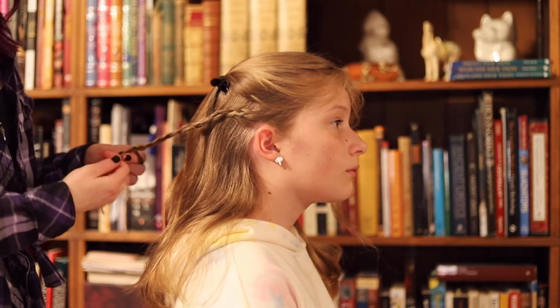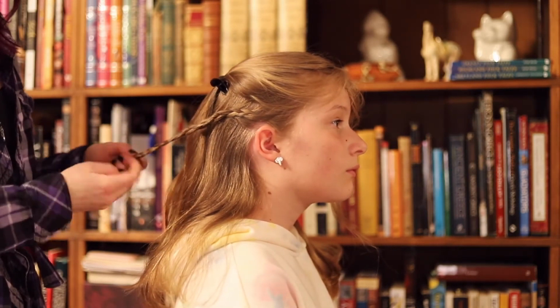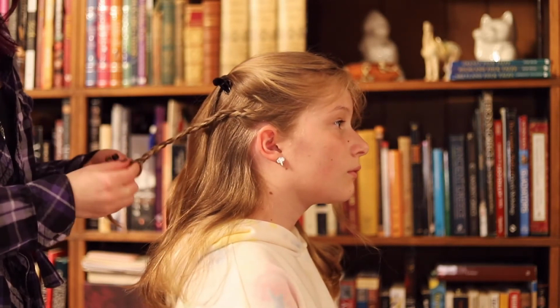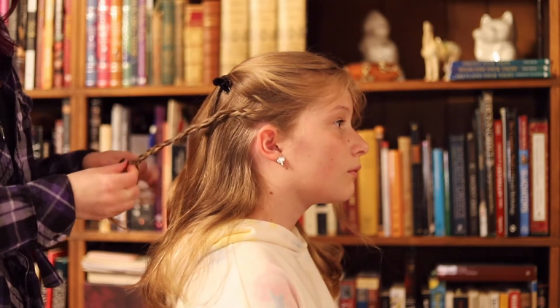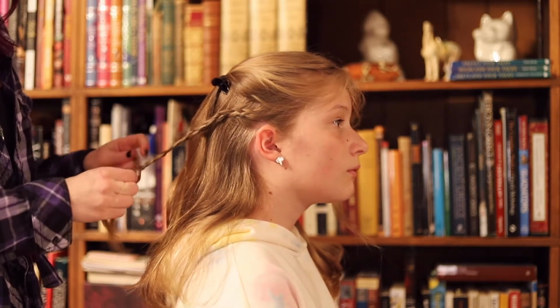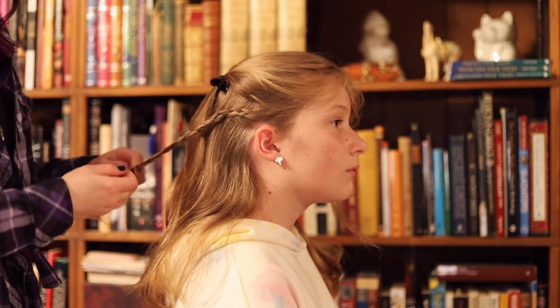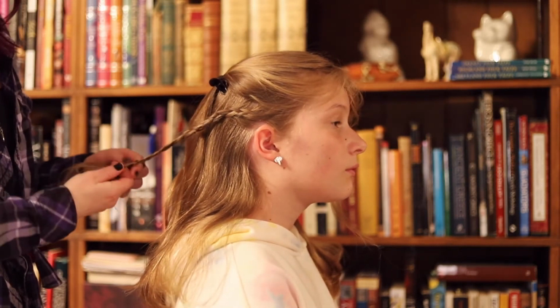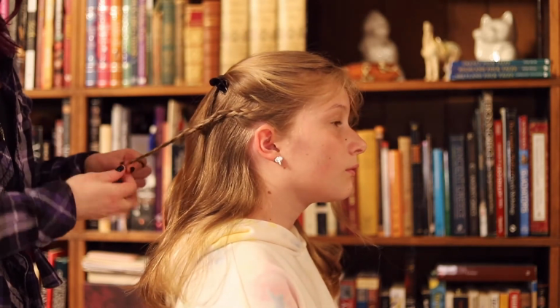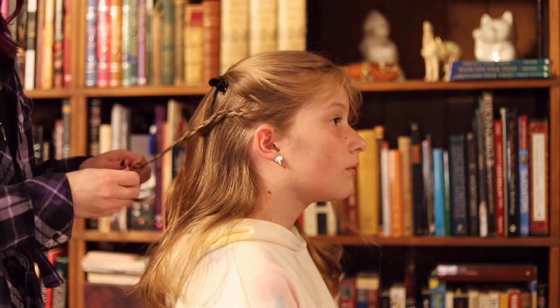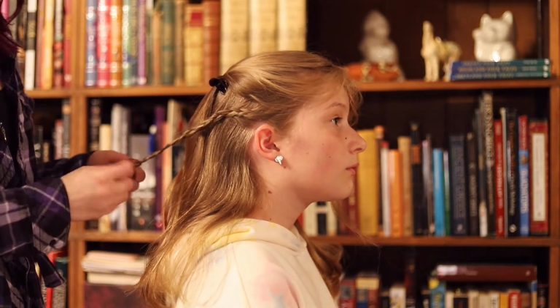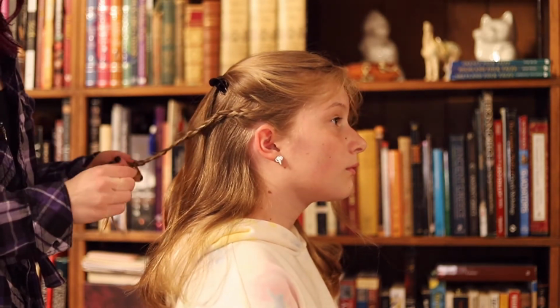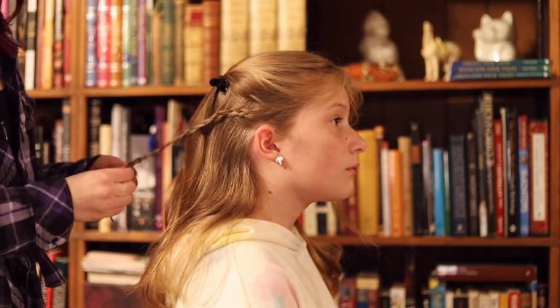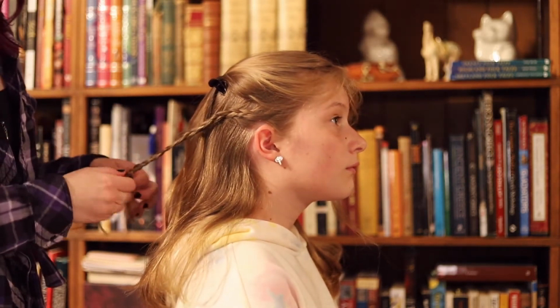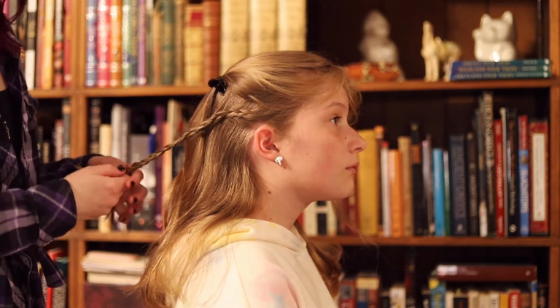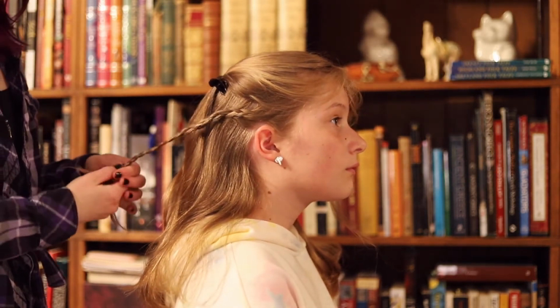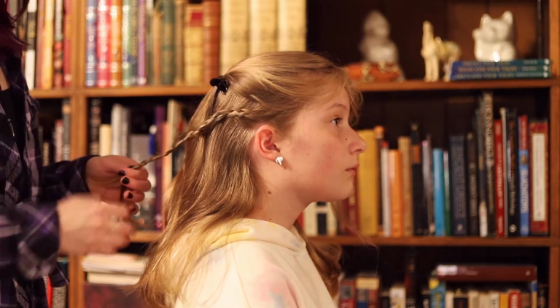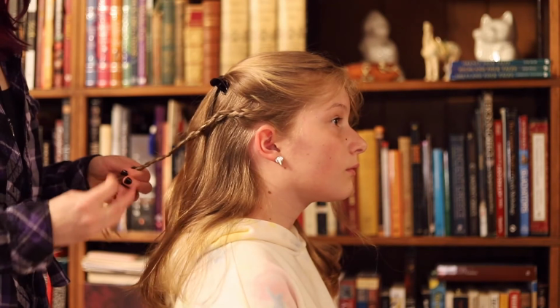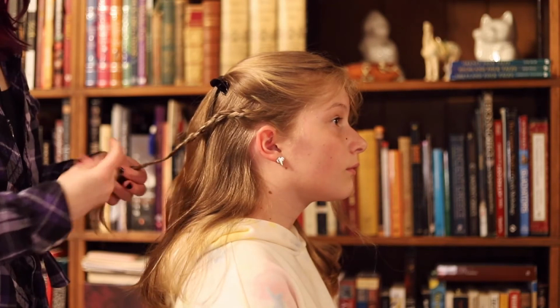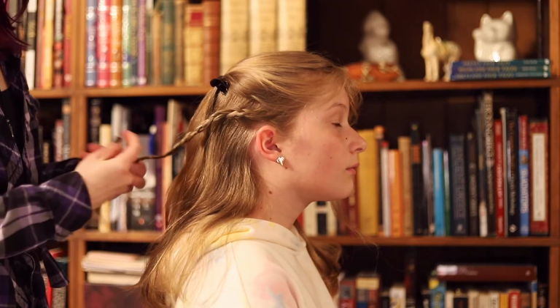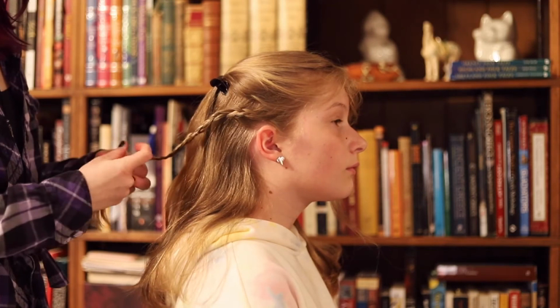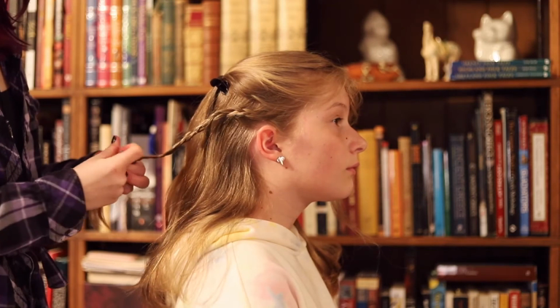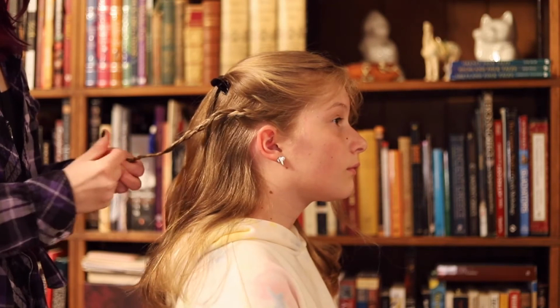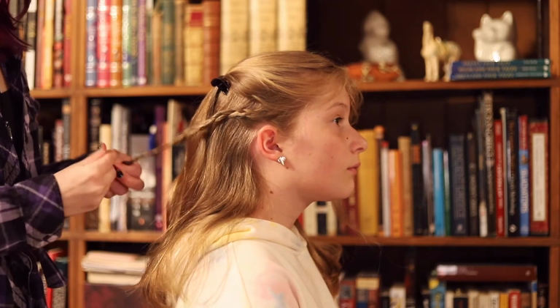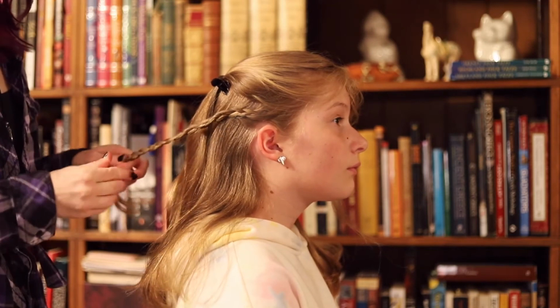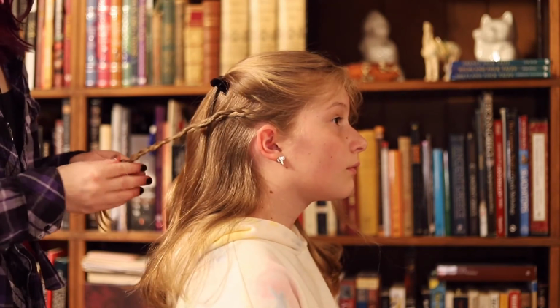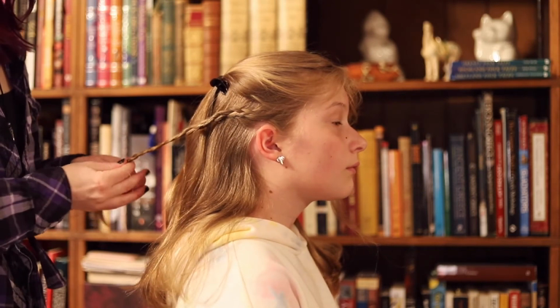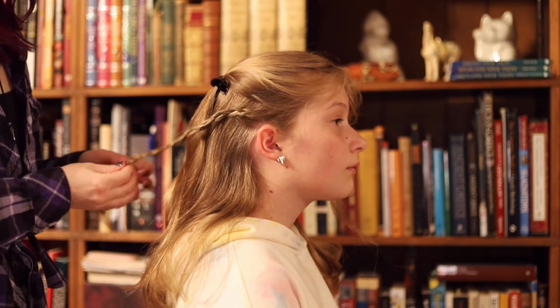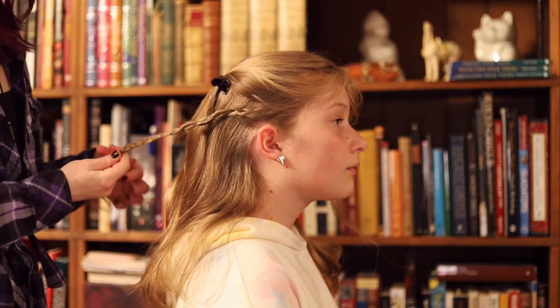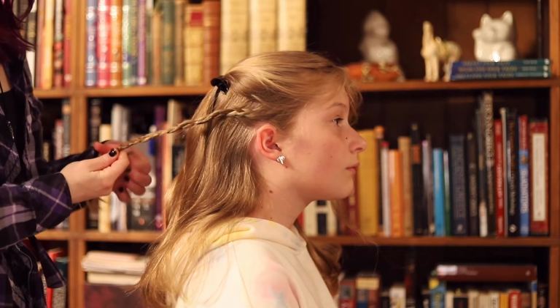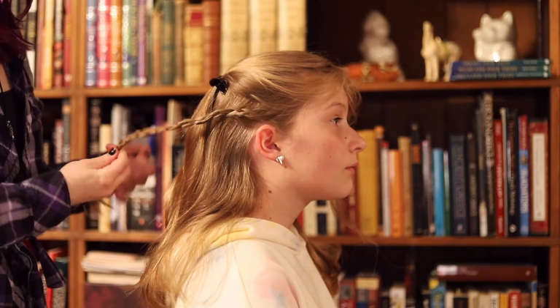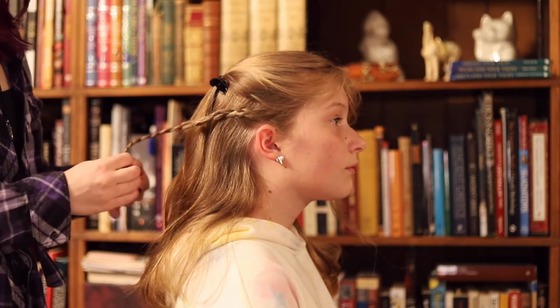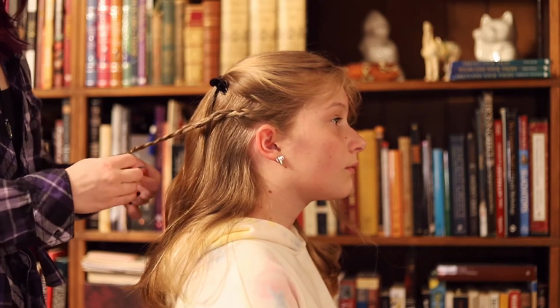For a different hairstyle, you can tie these two braids together in the back for more of a Mirkwood elf look.